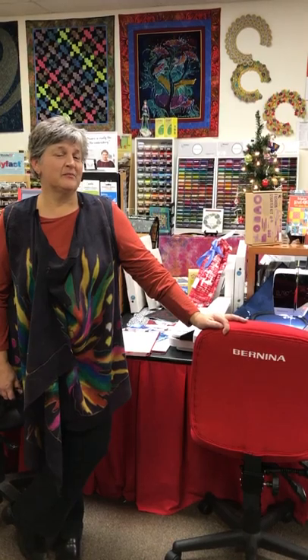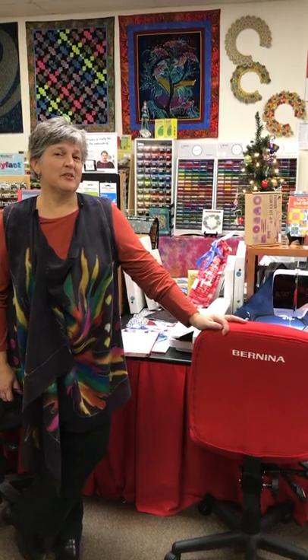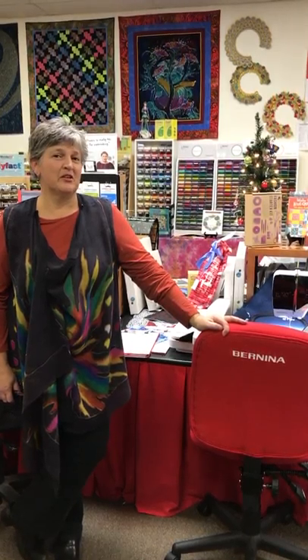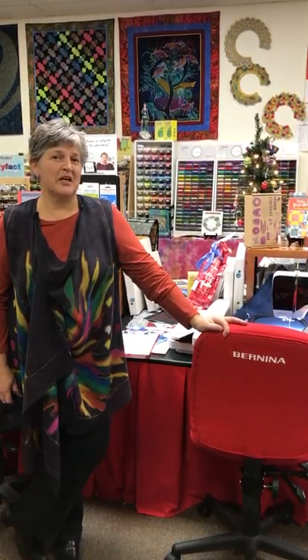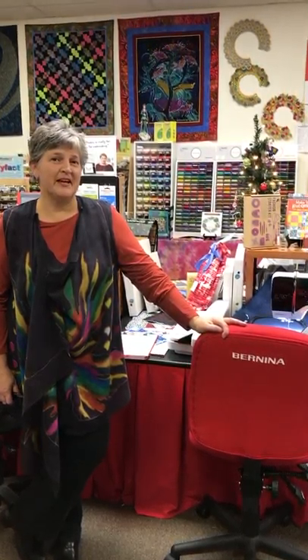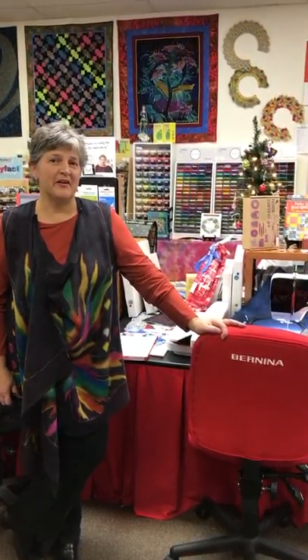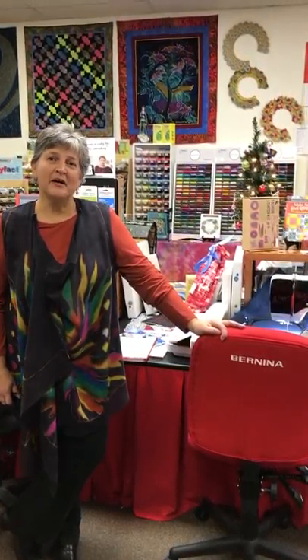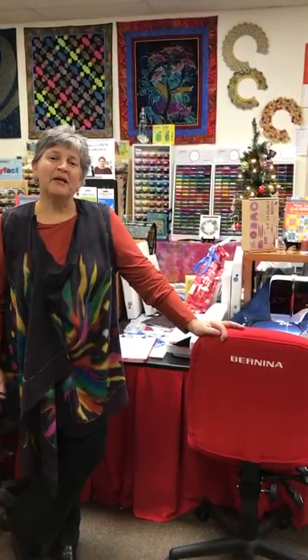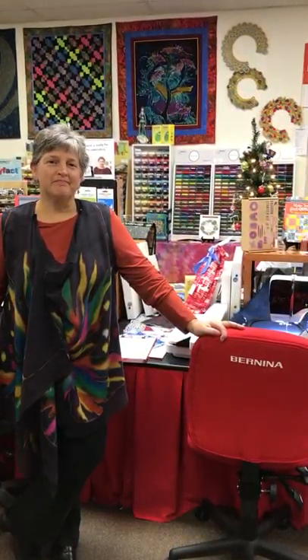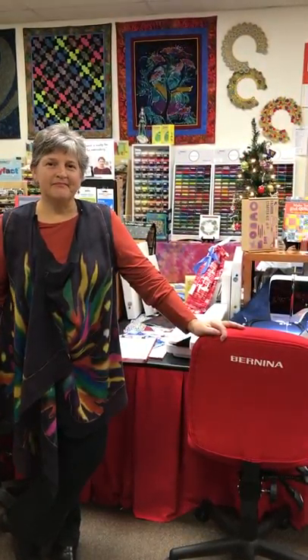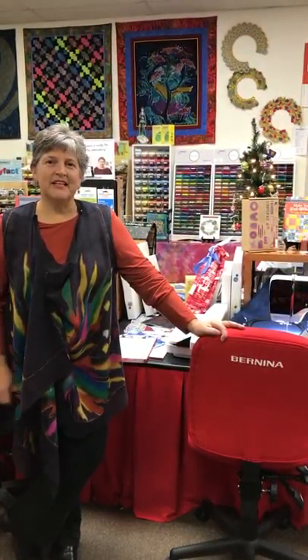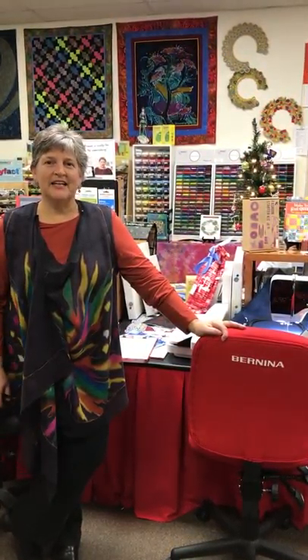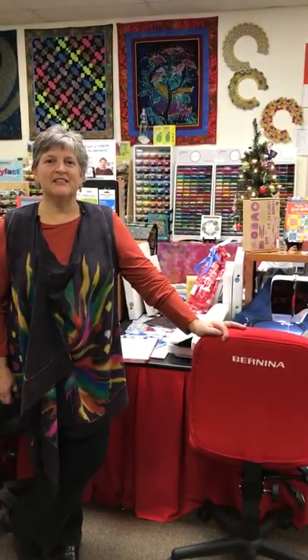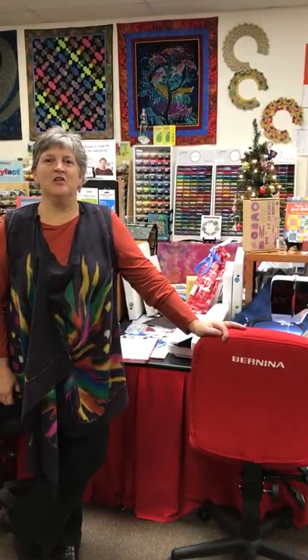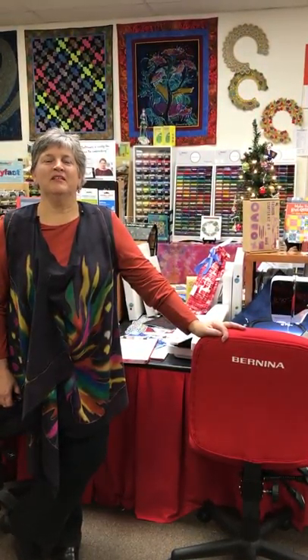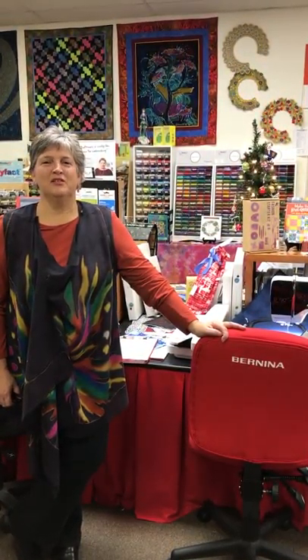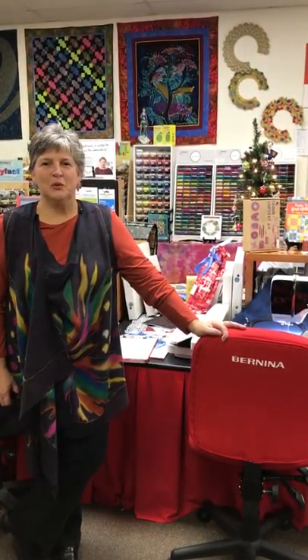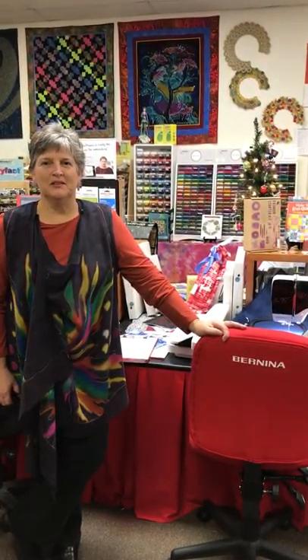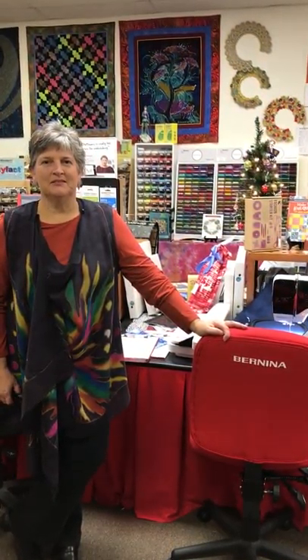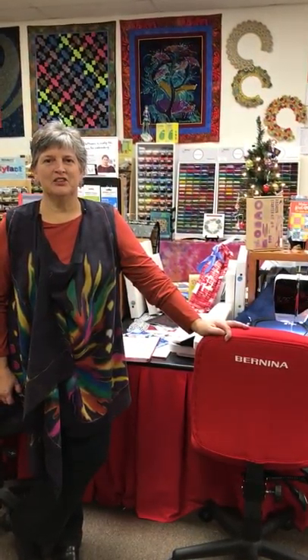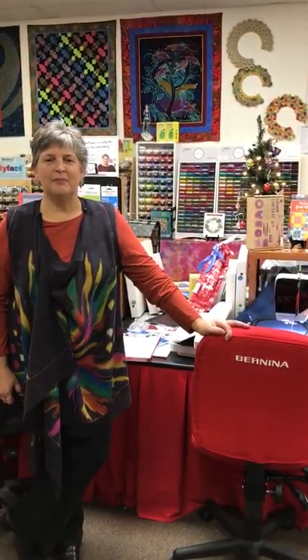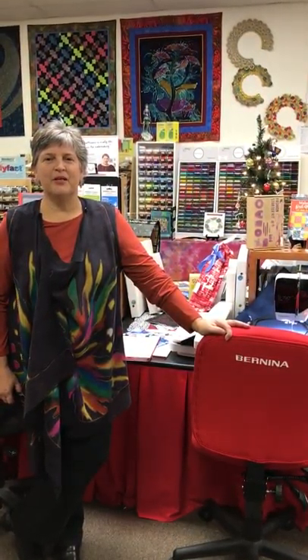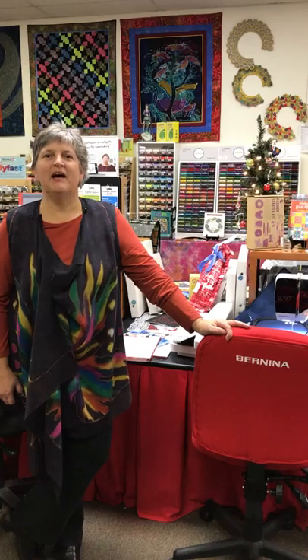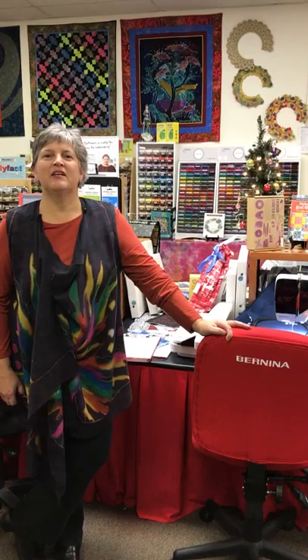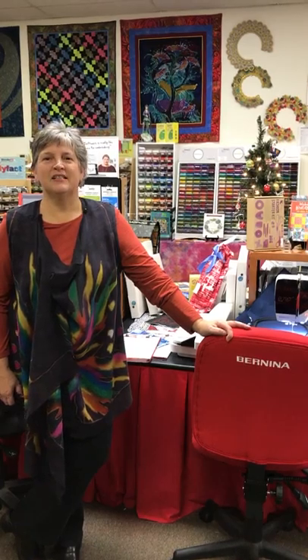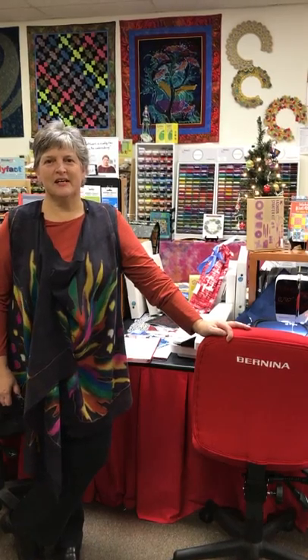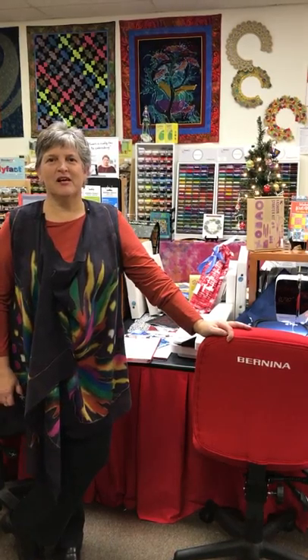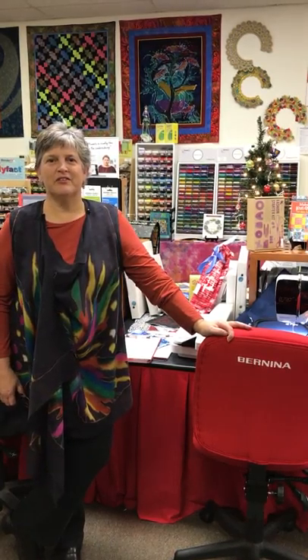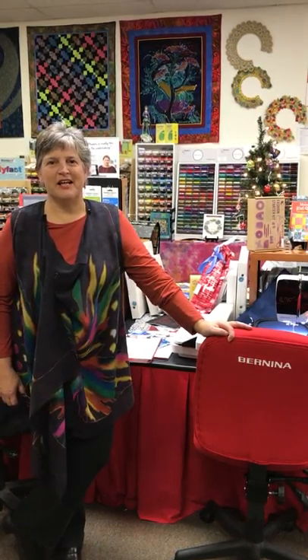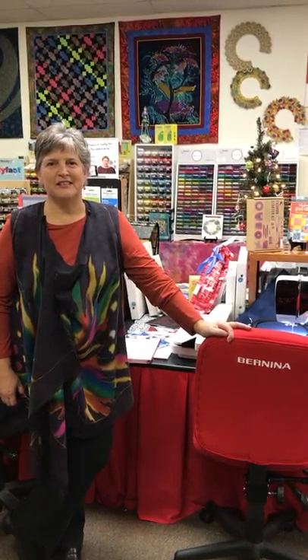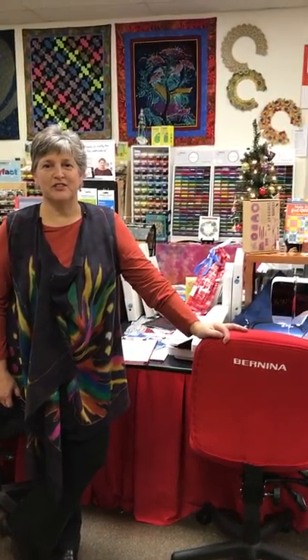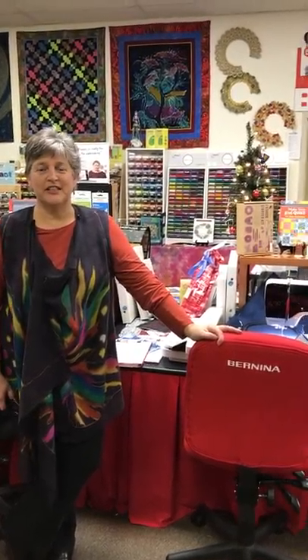There's some specials going on there, but tonight is all about the store, the shop that we have on Eisenhower Avenue in Alexandria, Virginia.